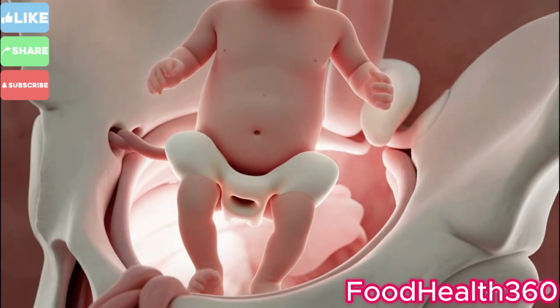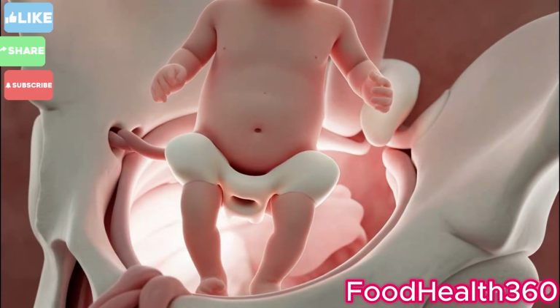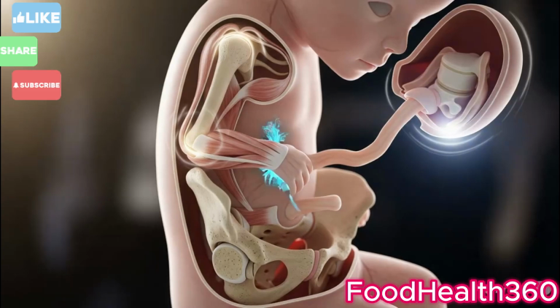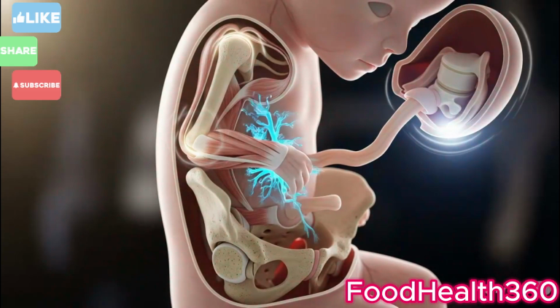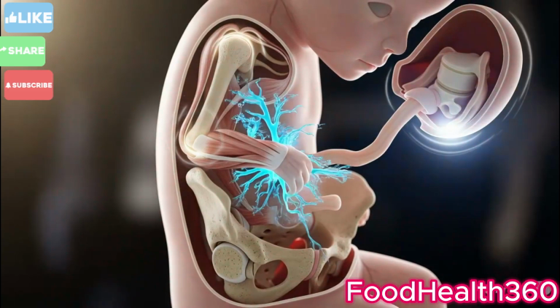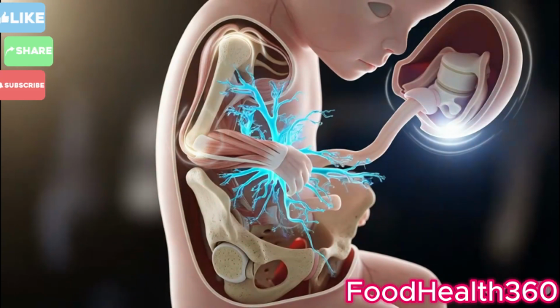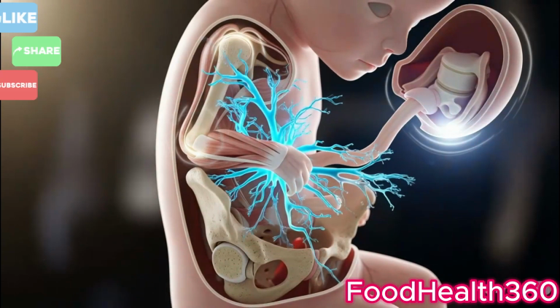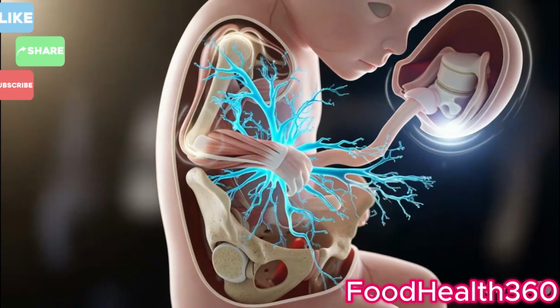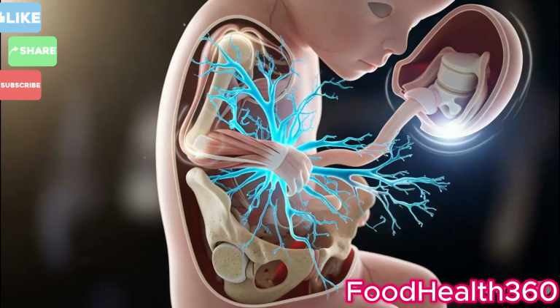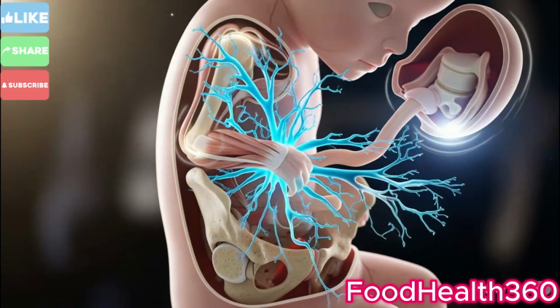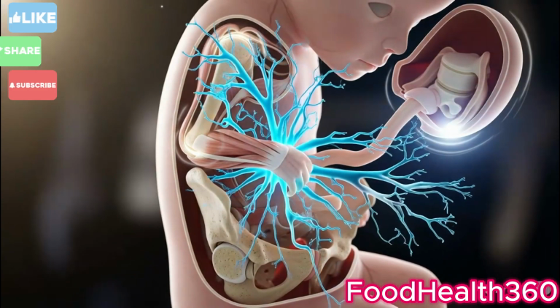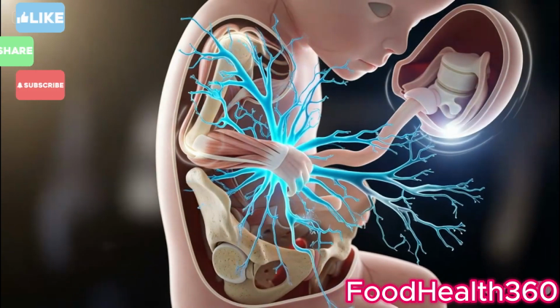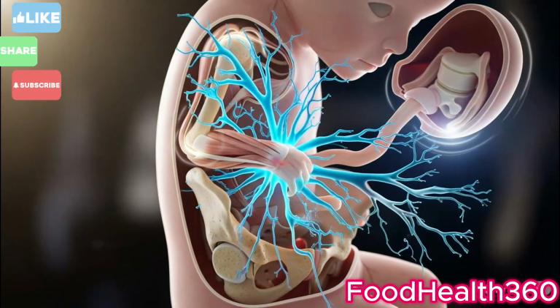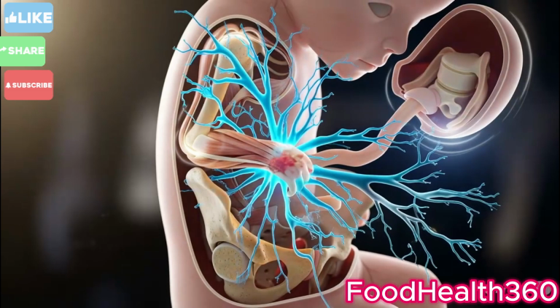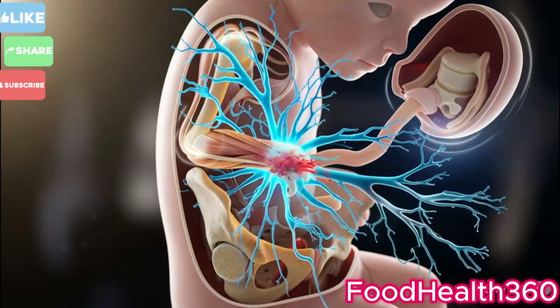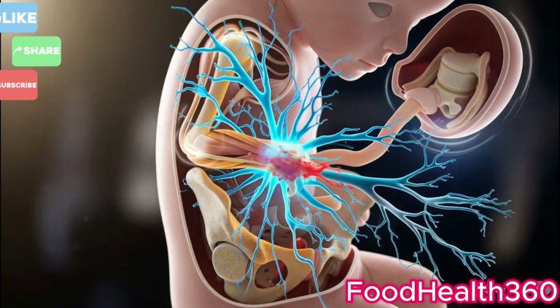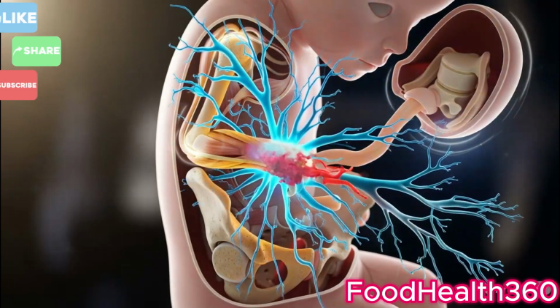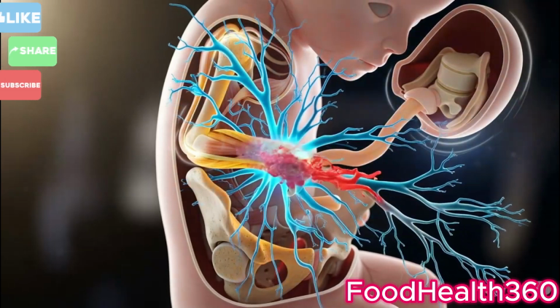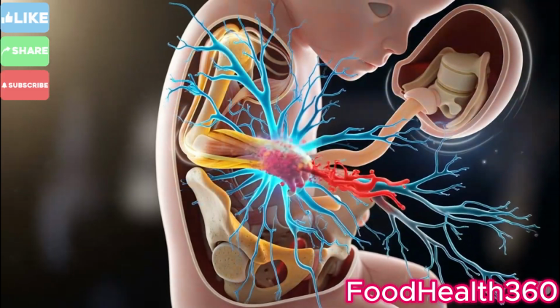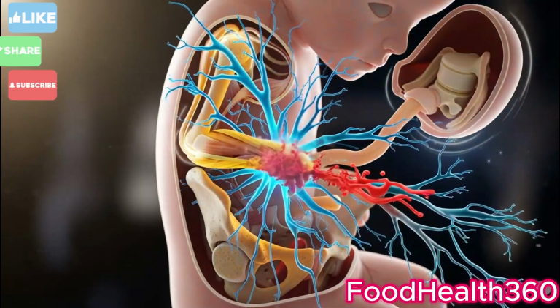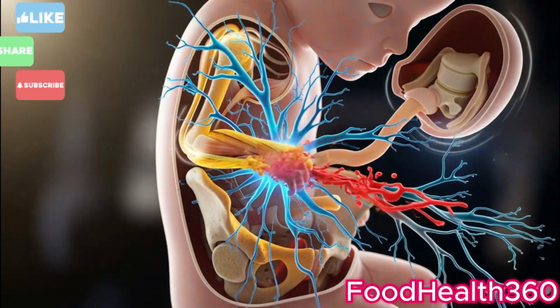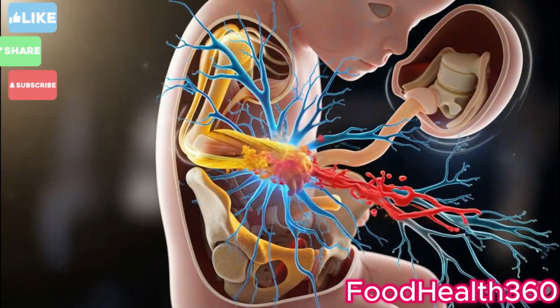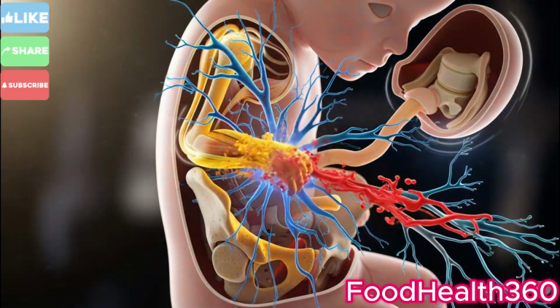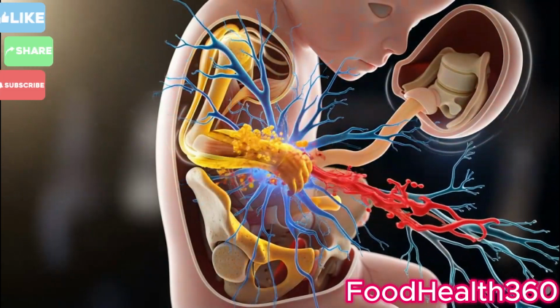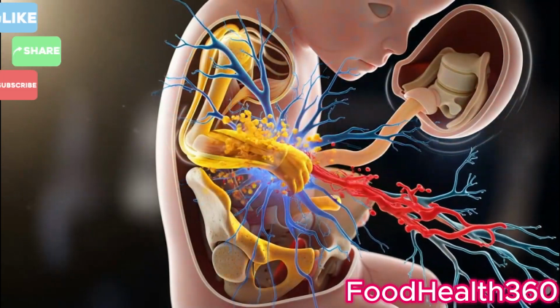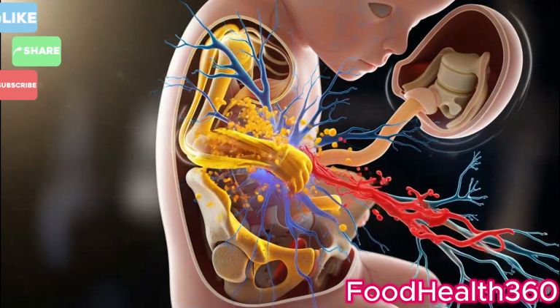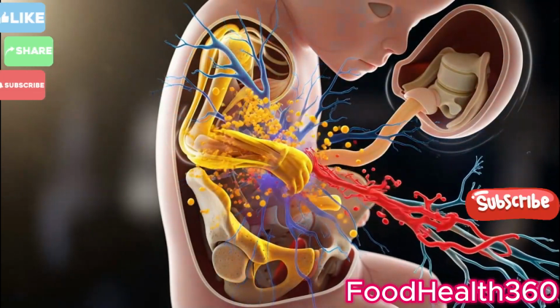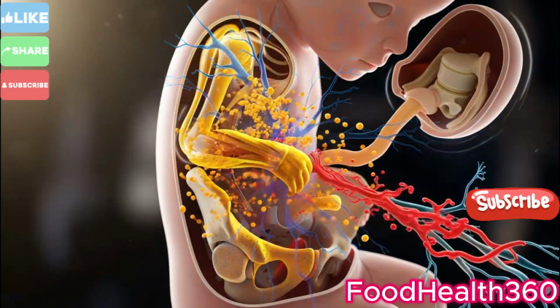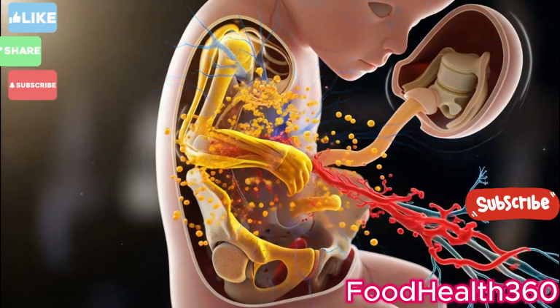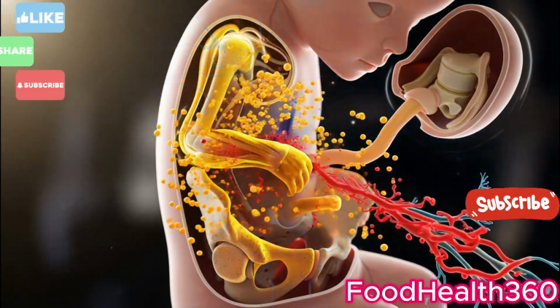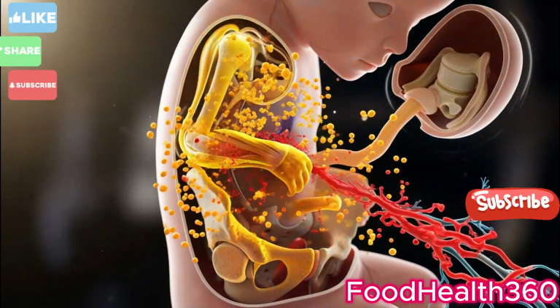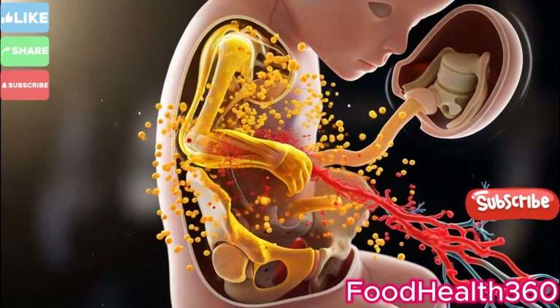The mother begins pushing with each contraction. Every breath, every effort brings the baby closer to birth.